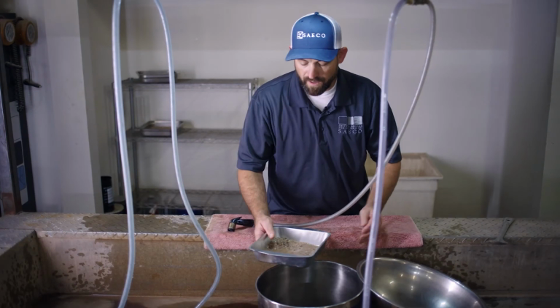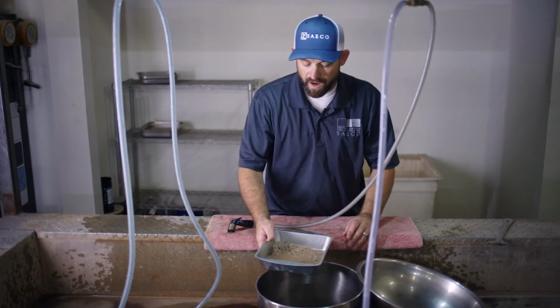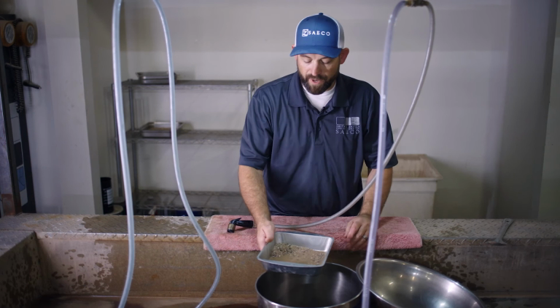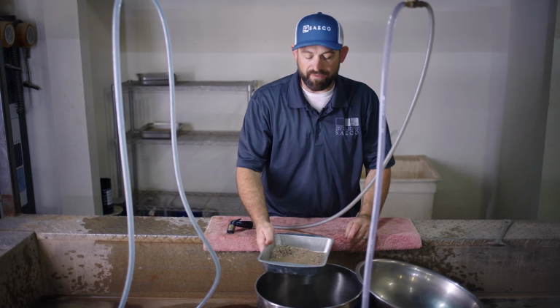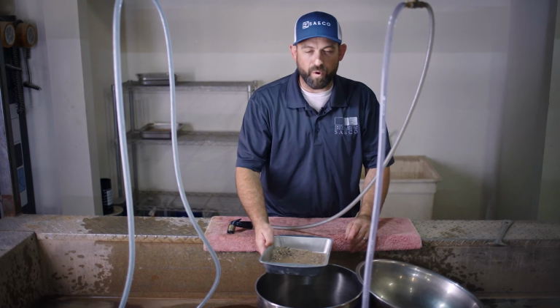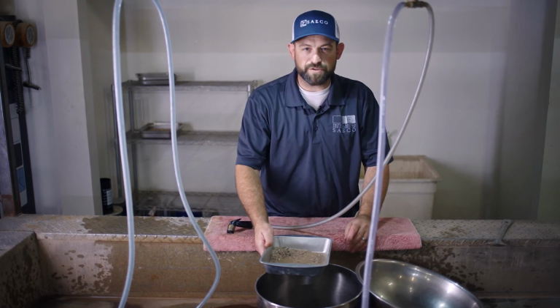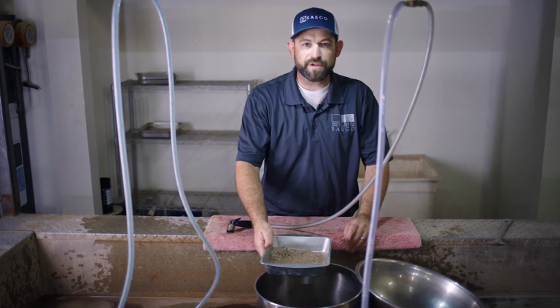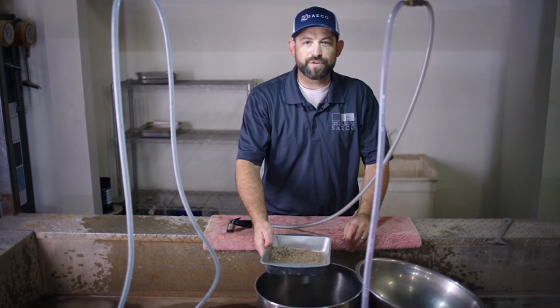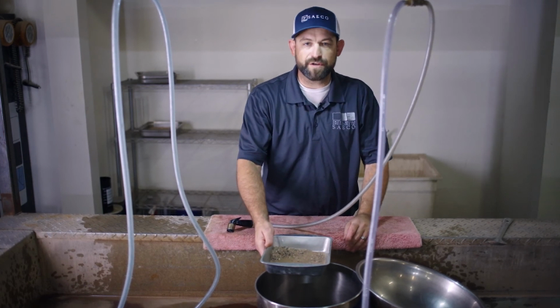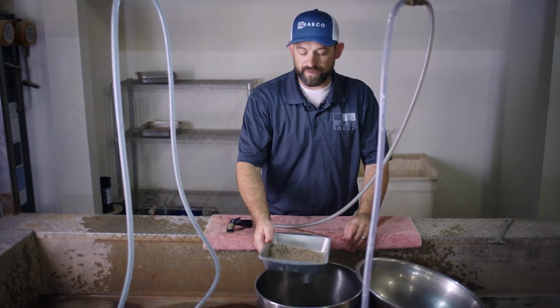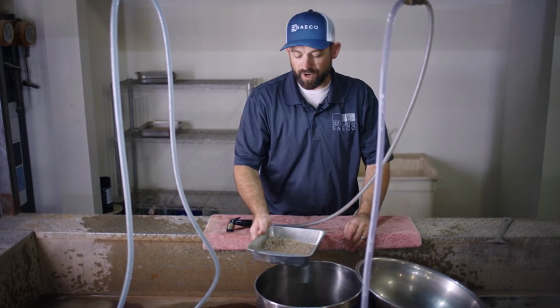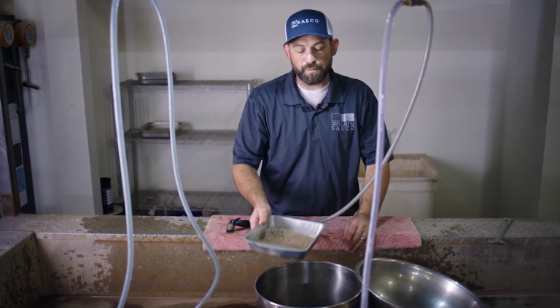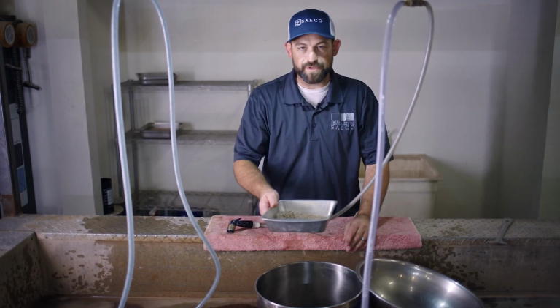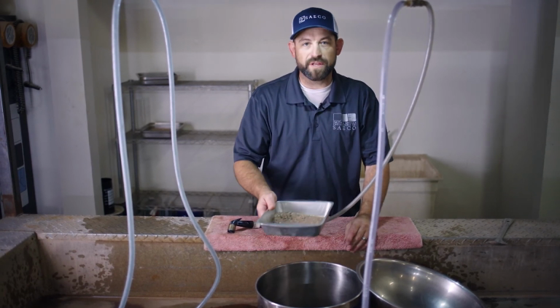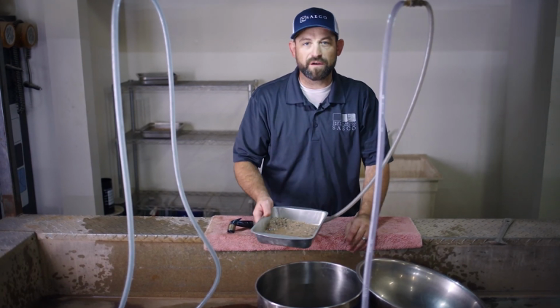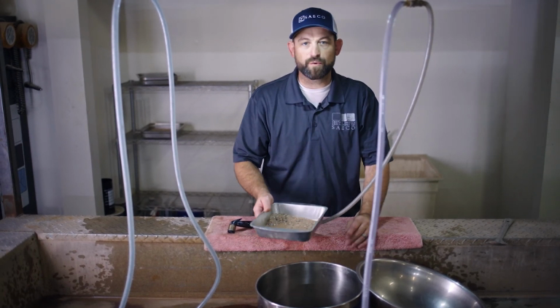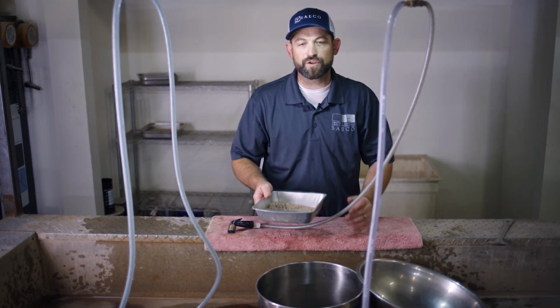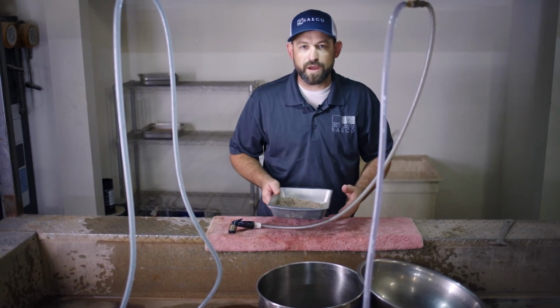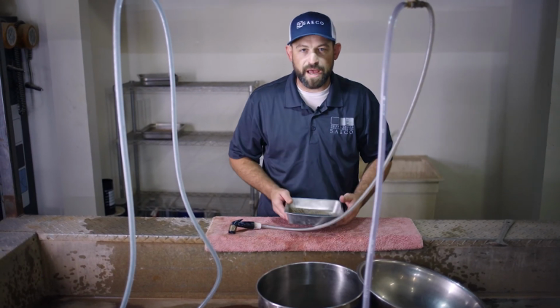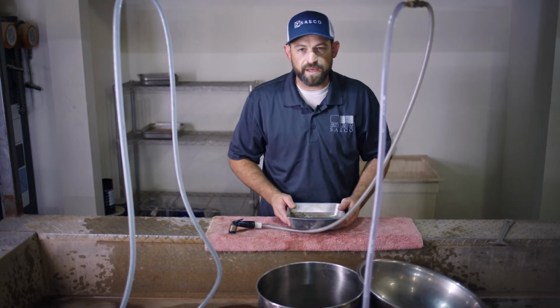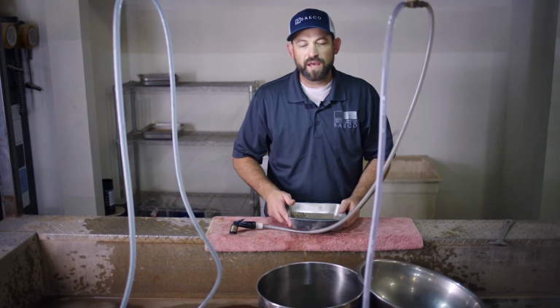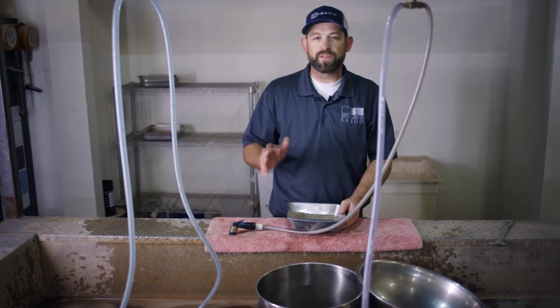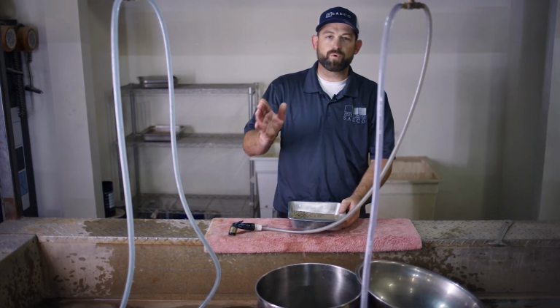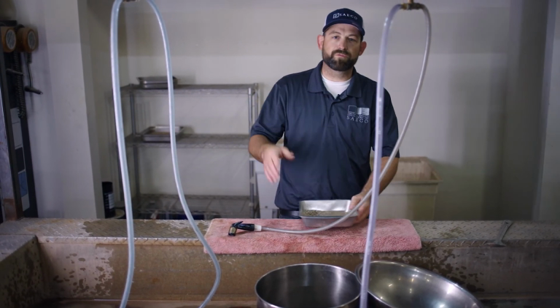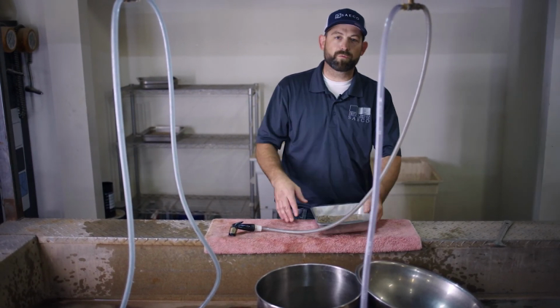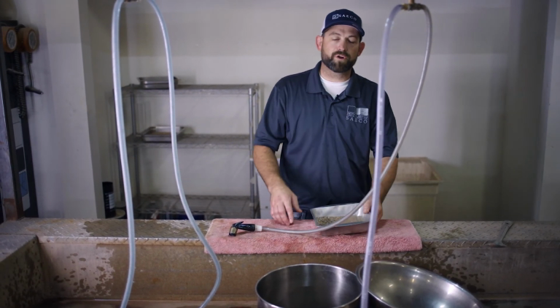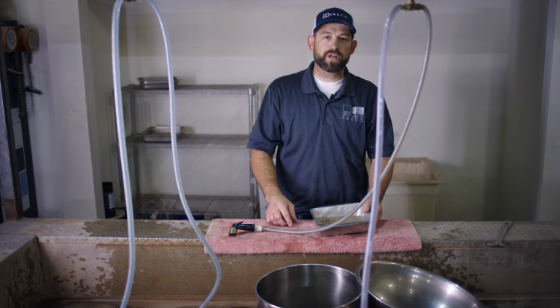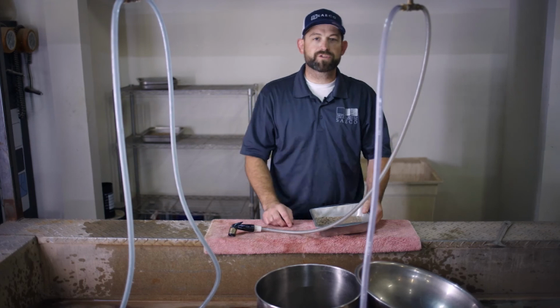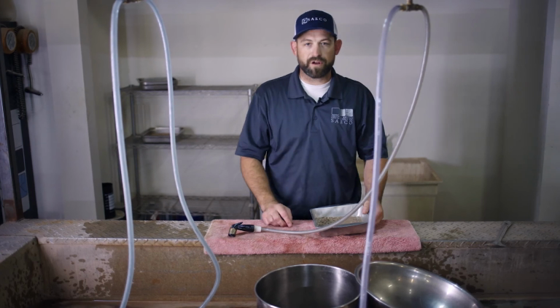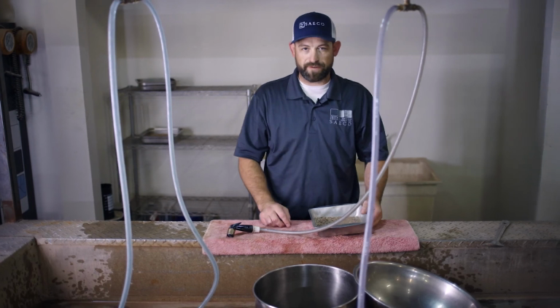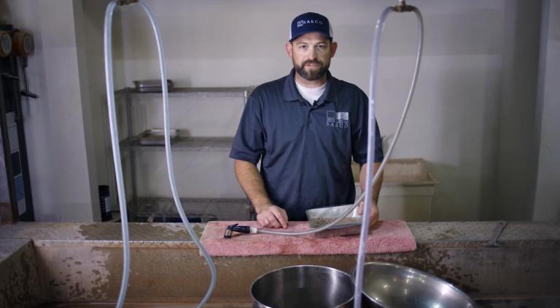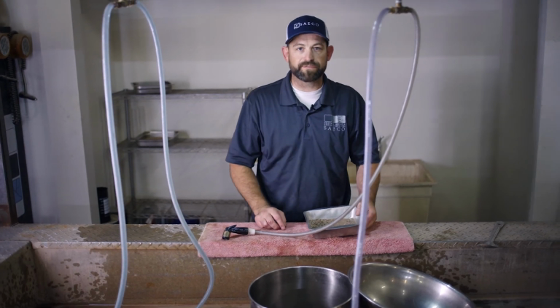We have our washed minus 200 and we're going to put this in the oven. We're going to dry it back, and then we'll perform our gradation on our fine sieve.